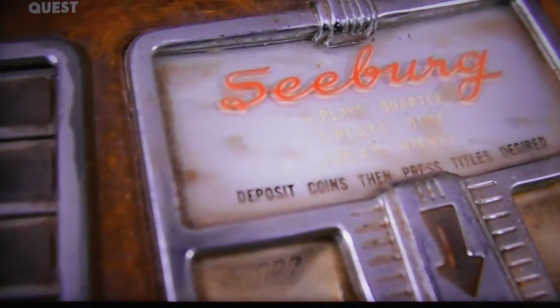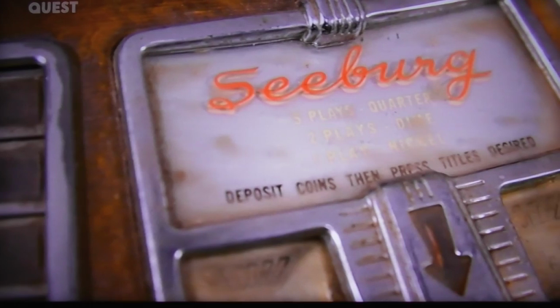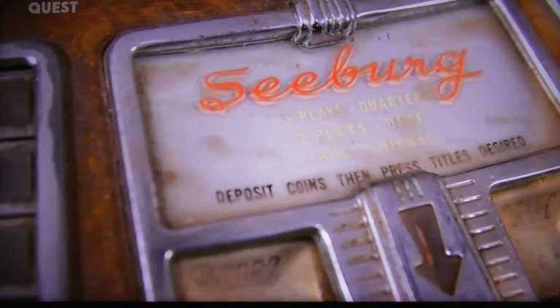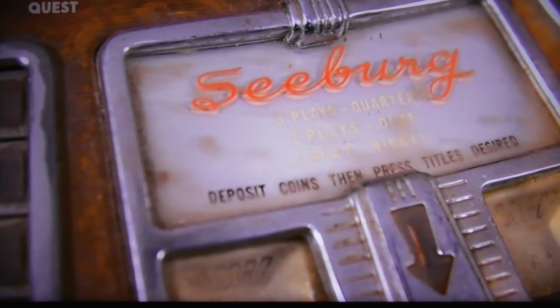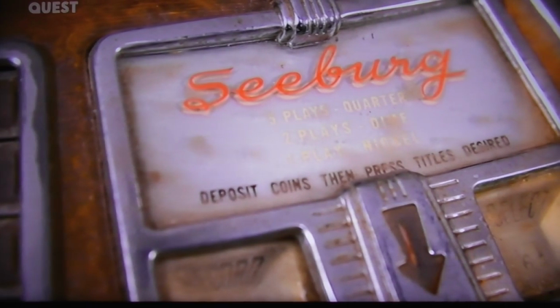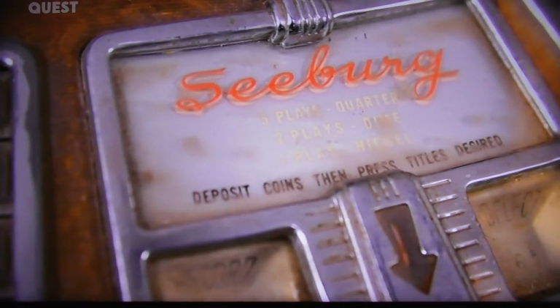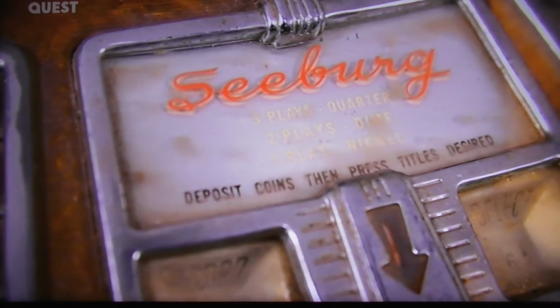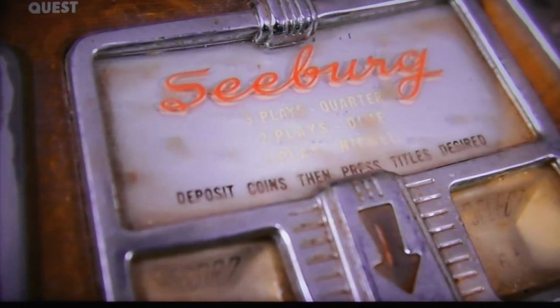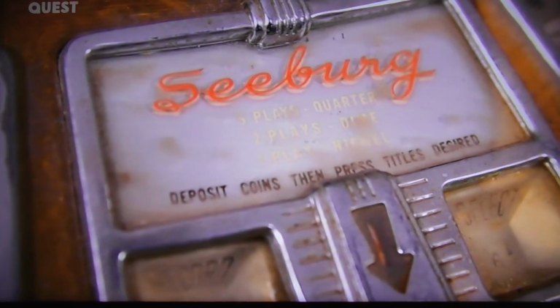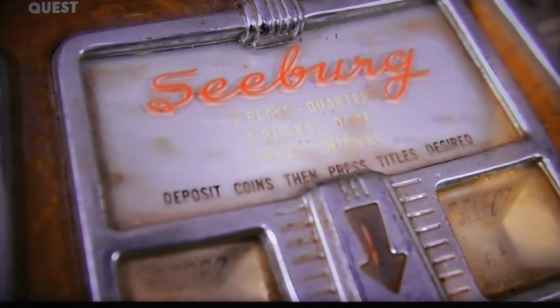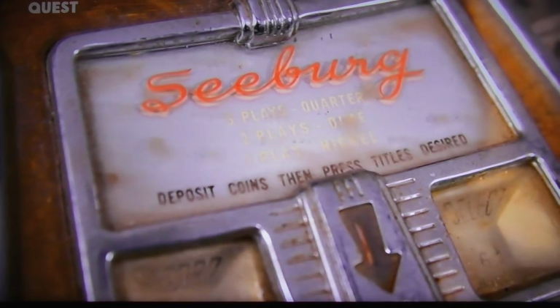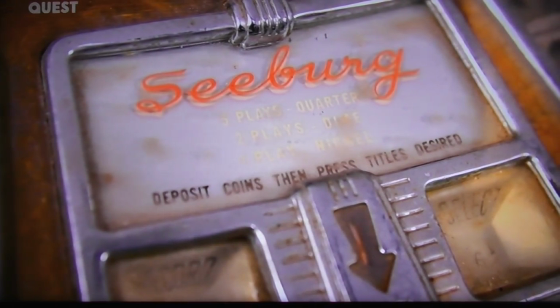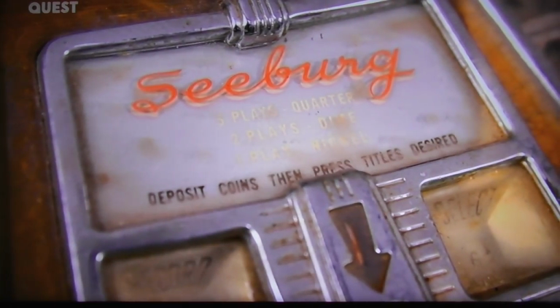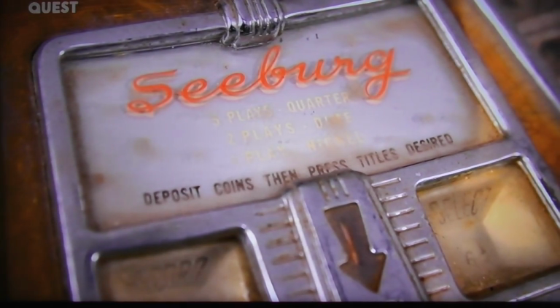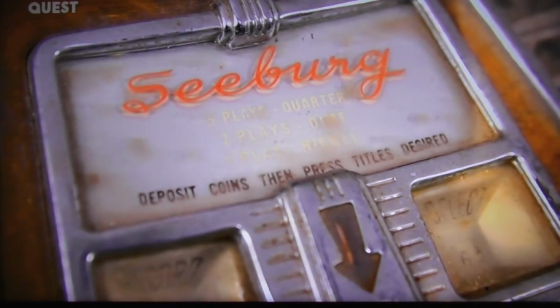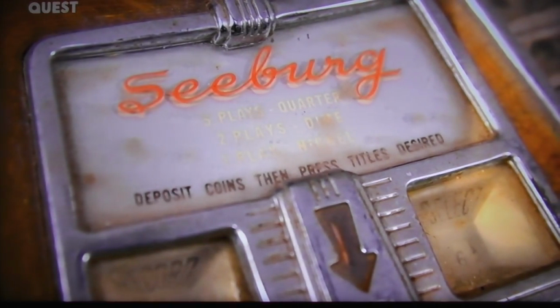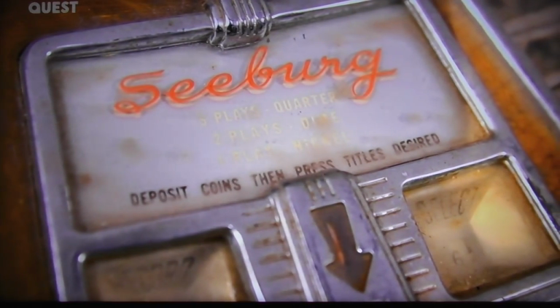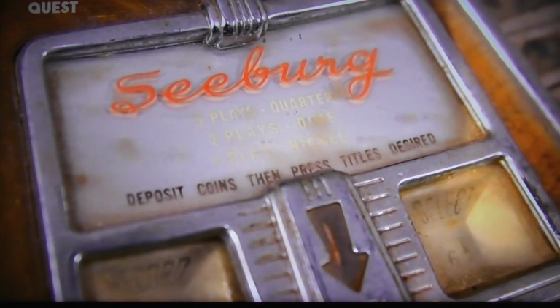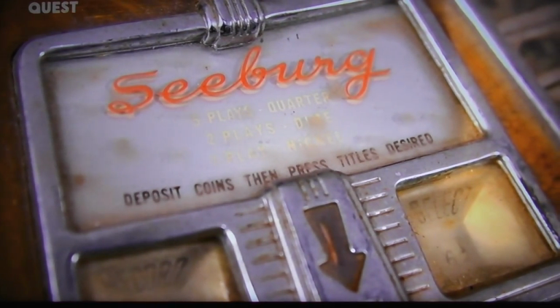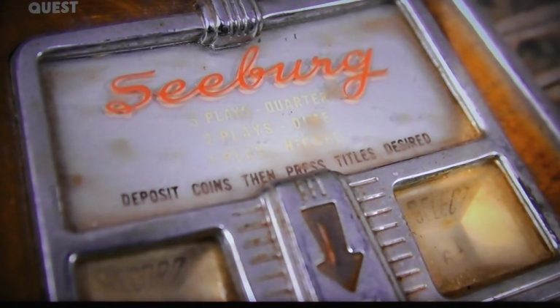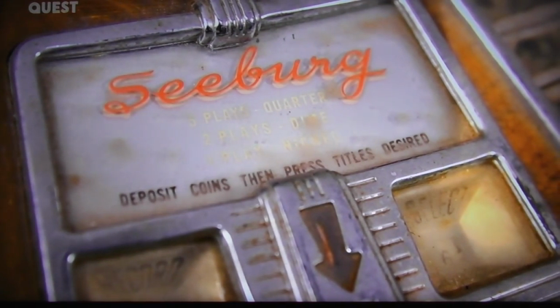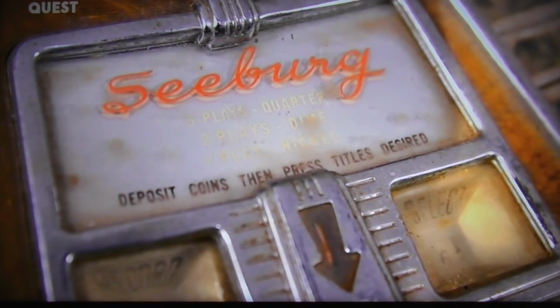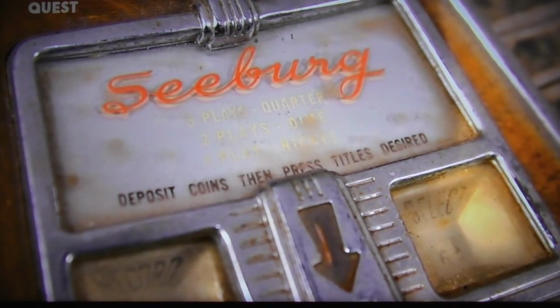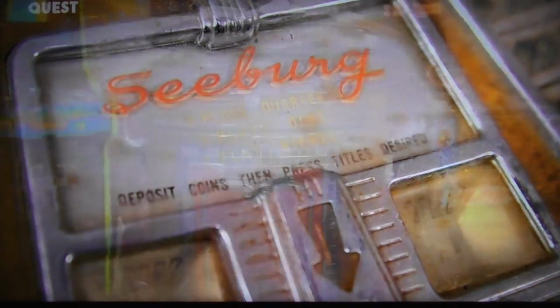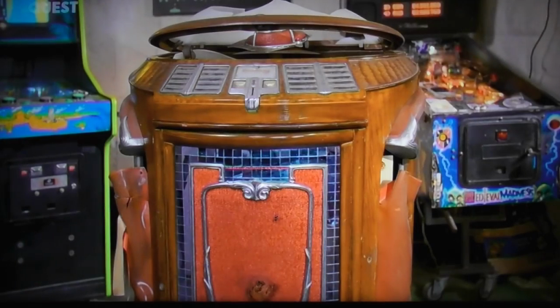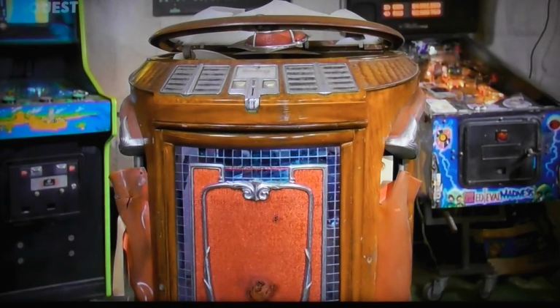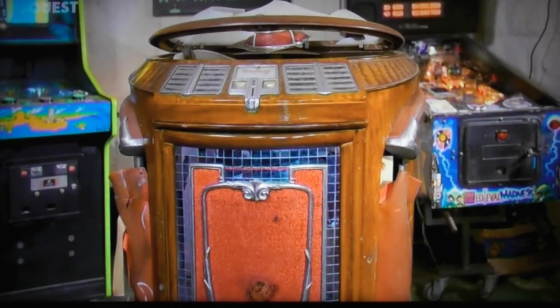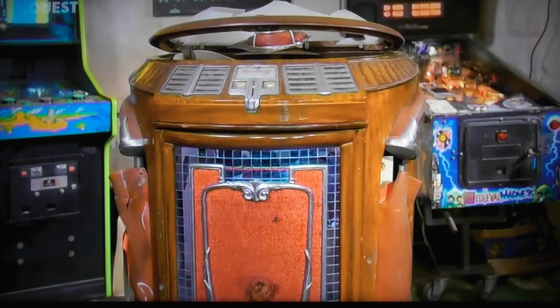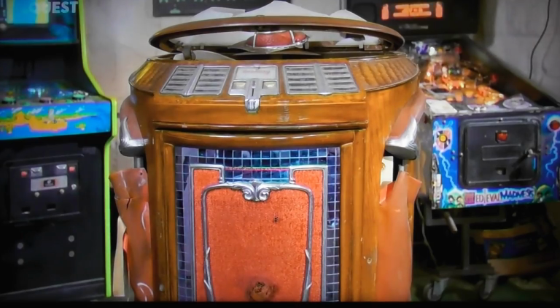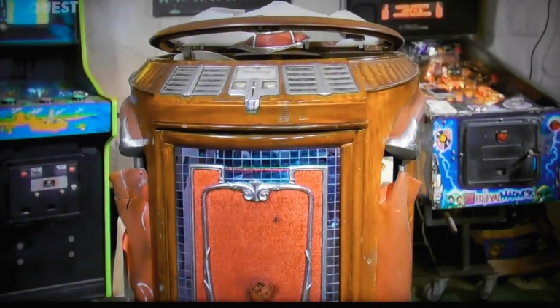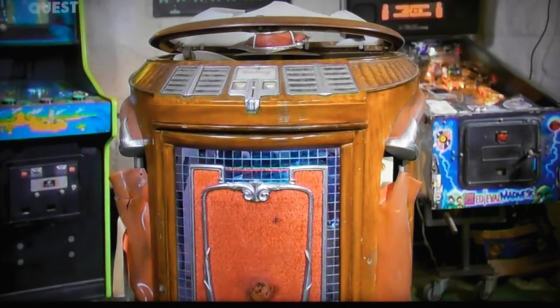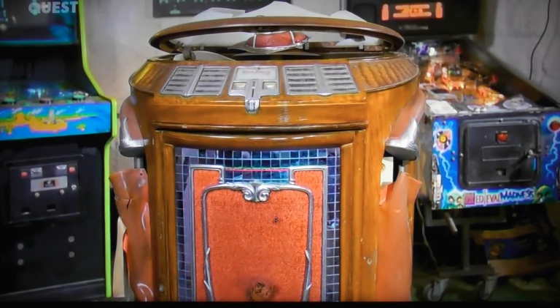As an early Seaburg, this accounts jukebox as part of this historic brand's evolution, and so all the more desirable.